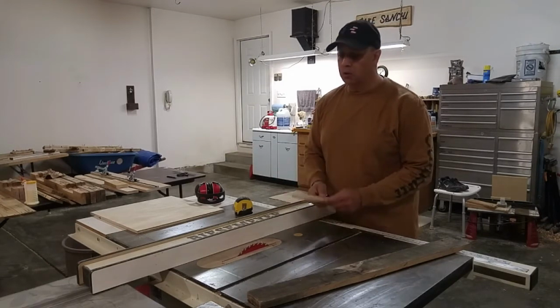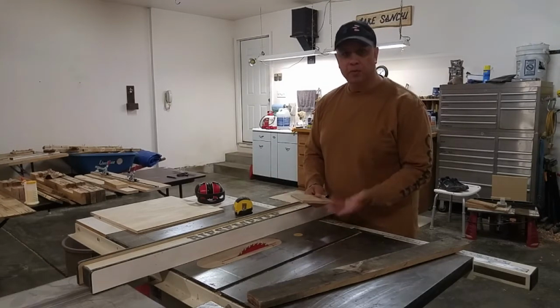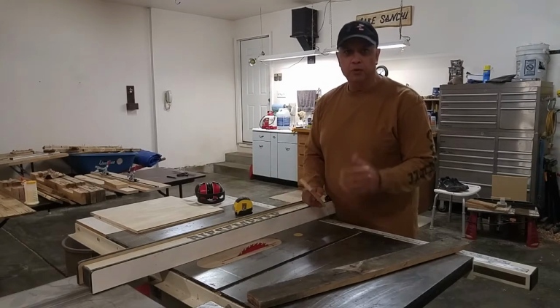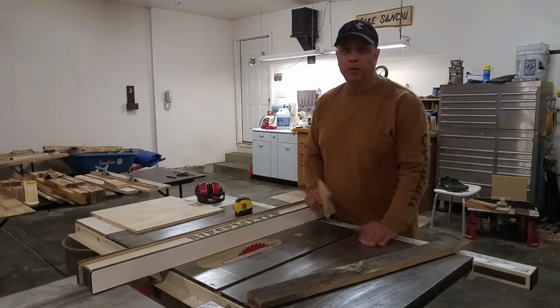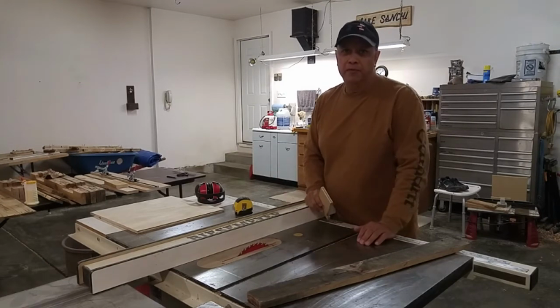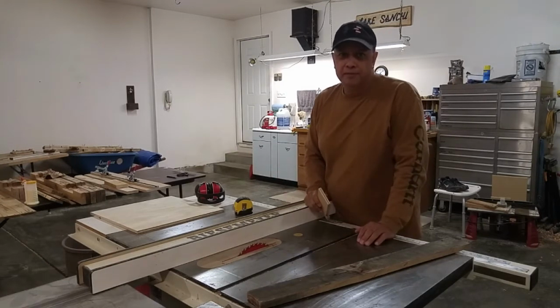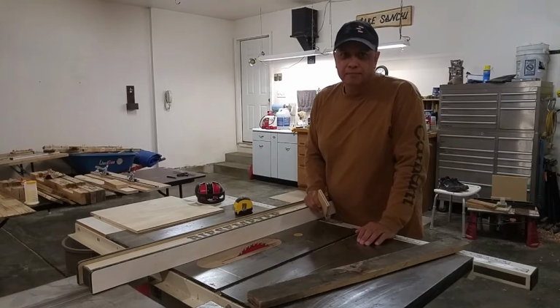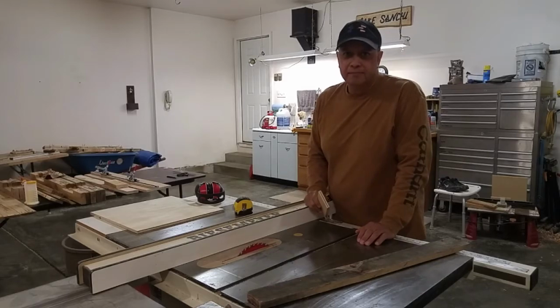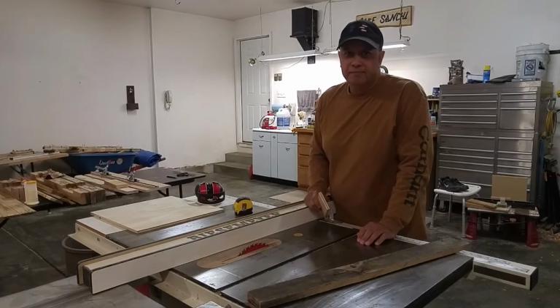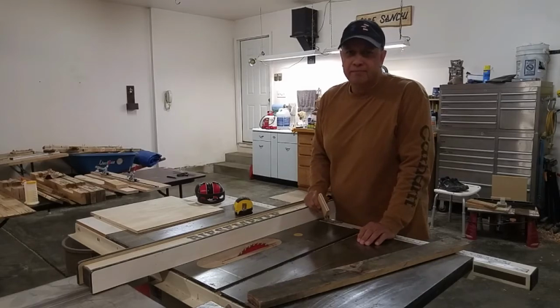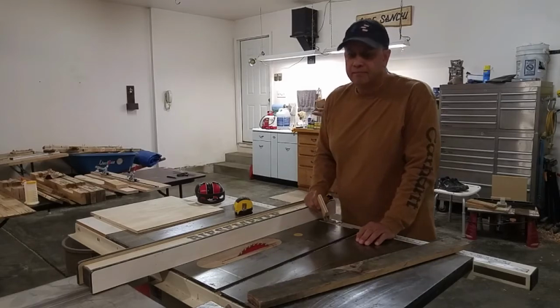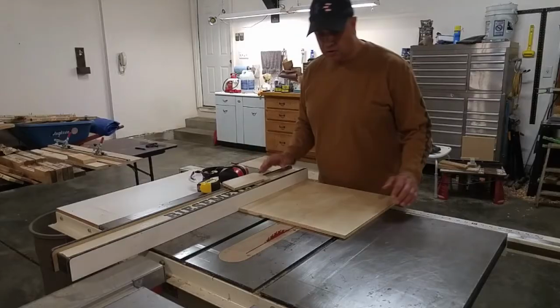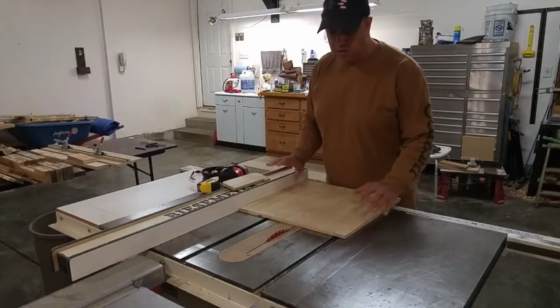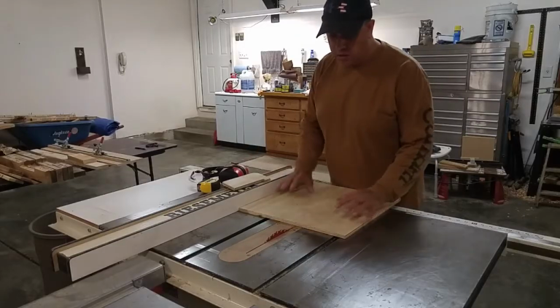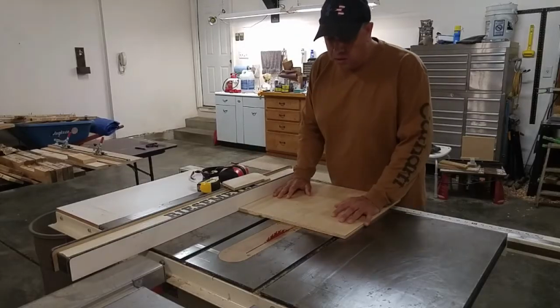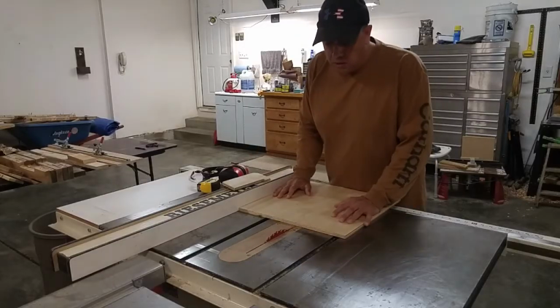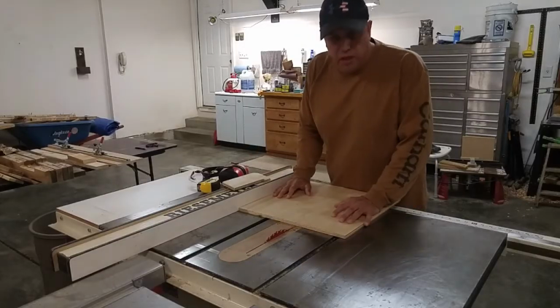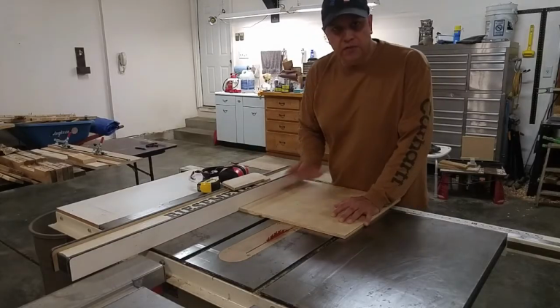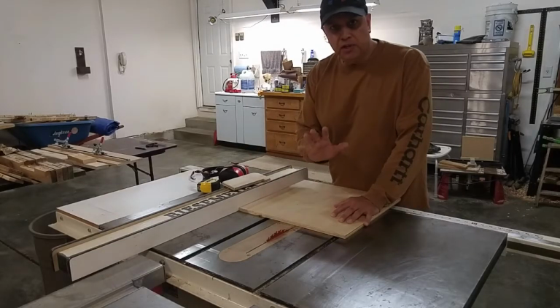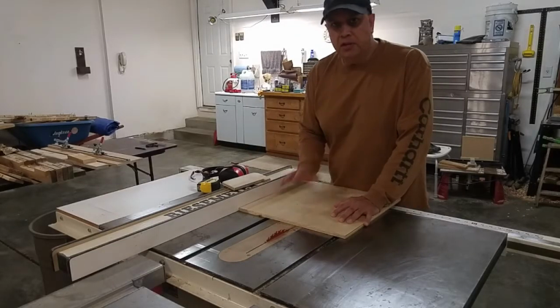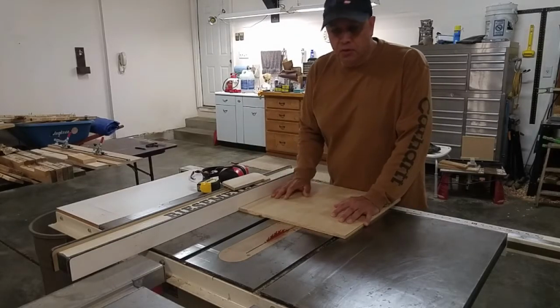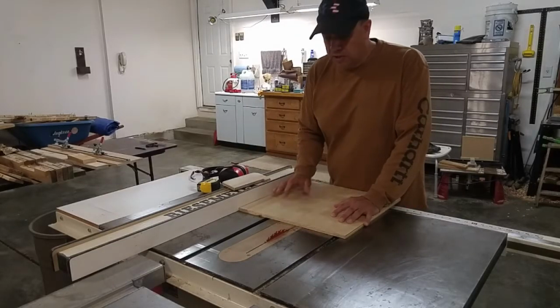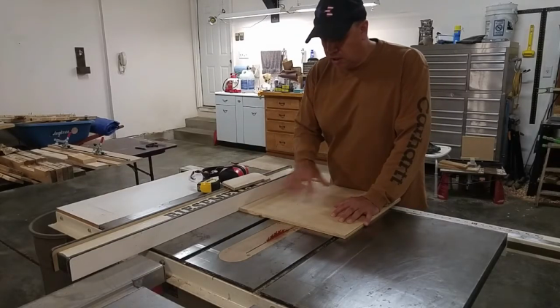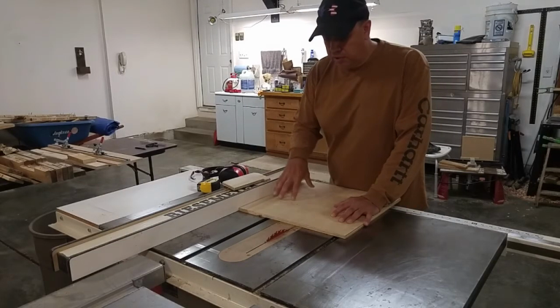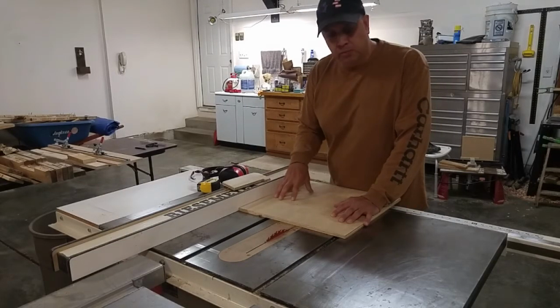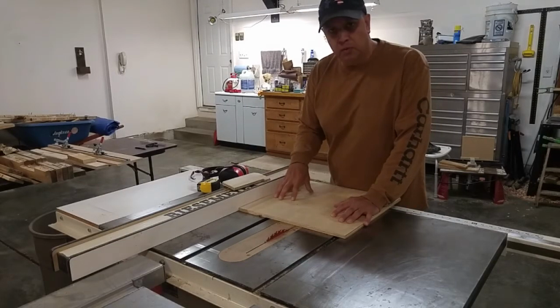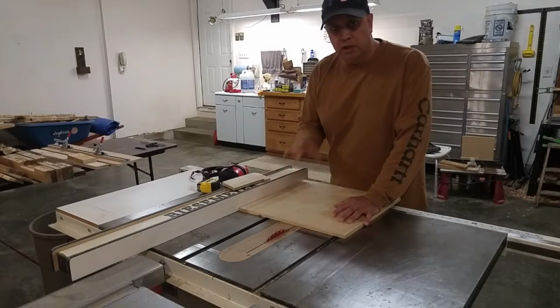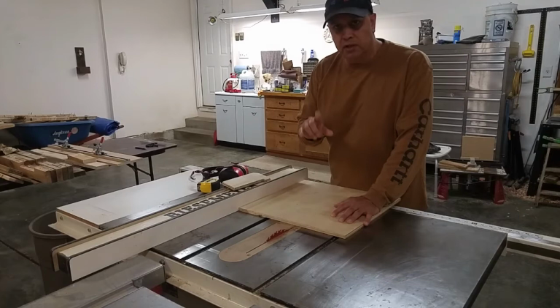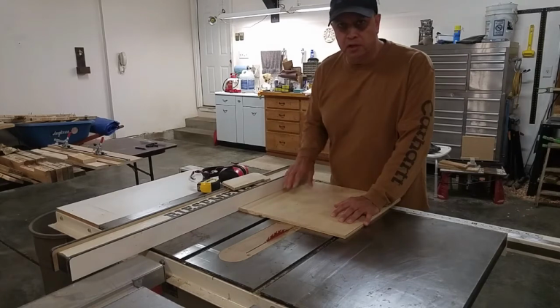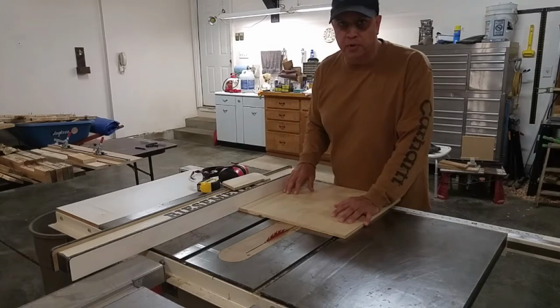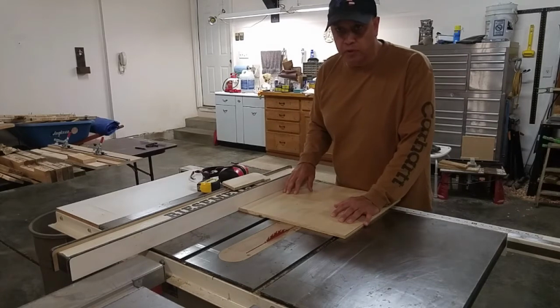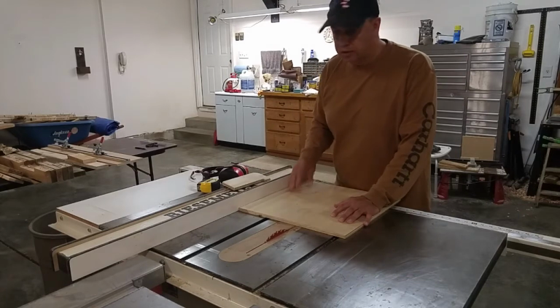The first thing I need to do is cut out a piece of plywood that is 10 inches by 4 inches.